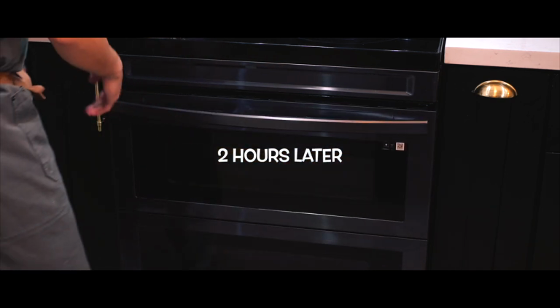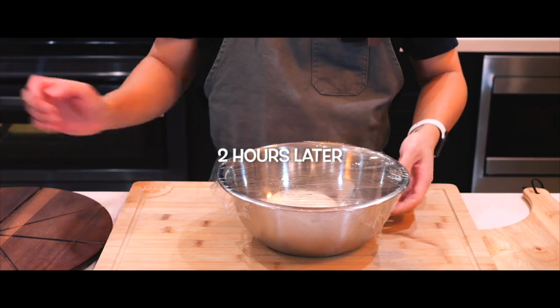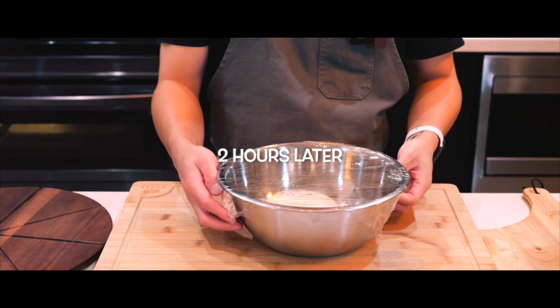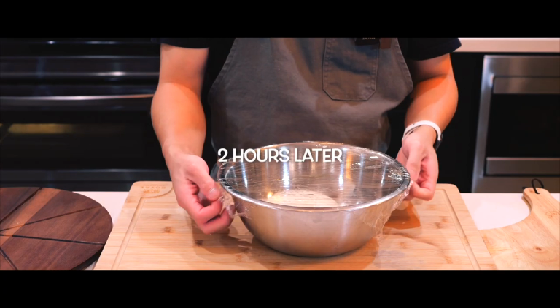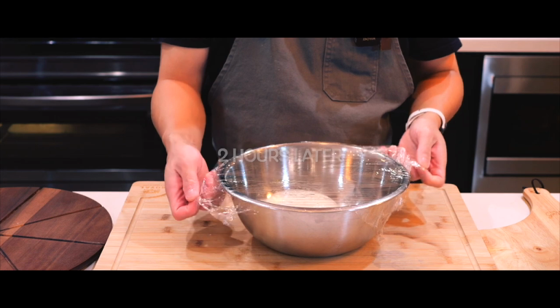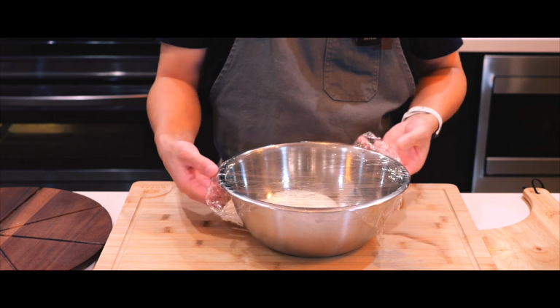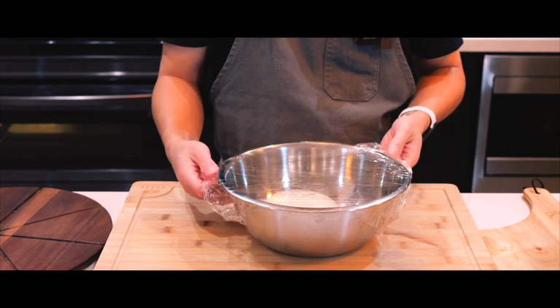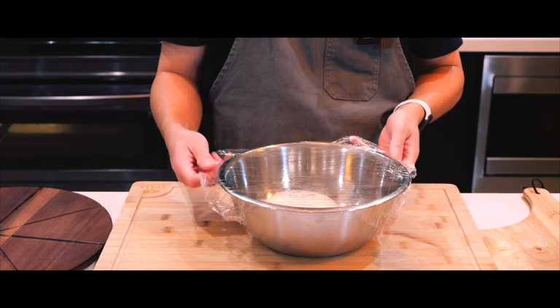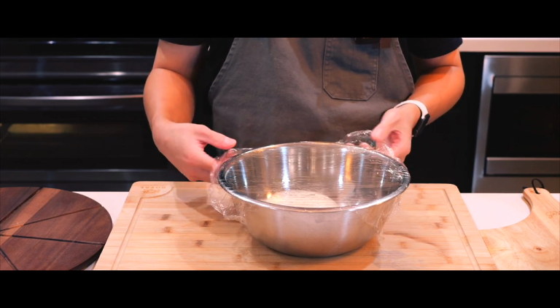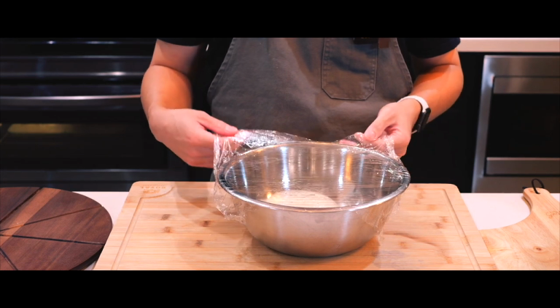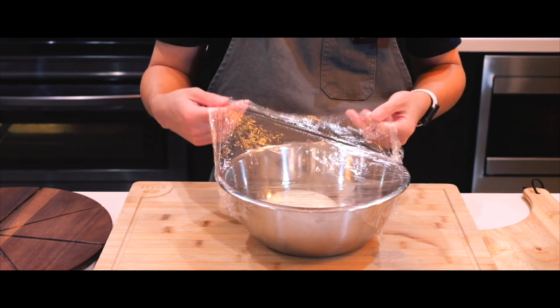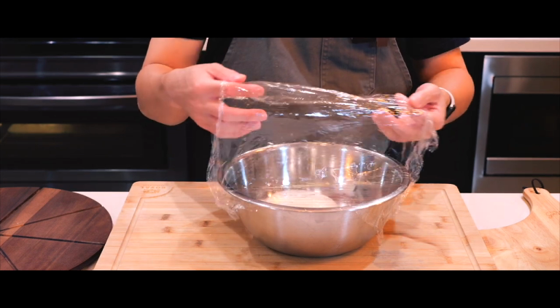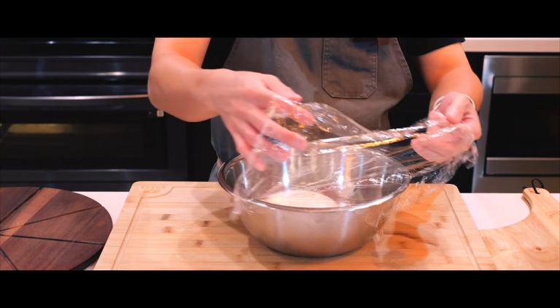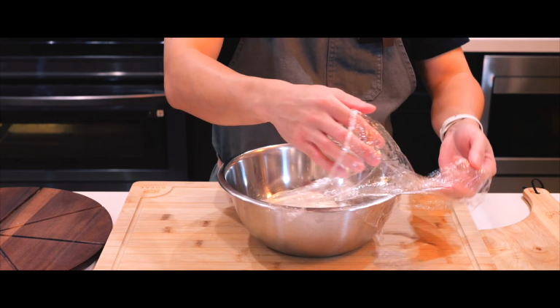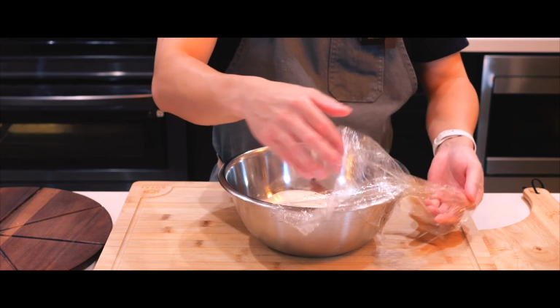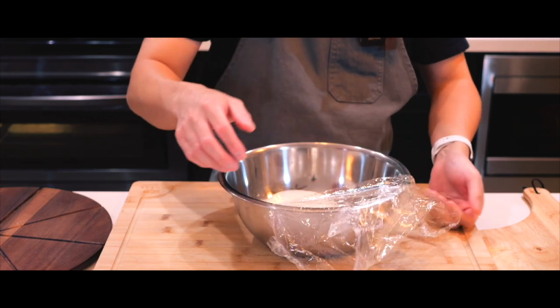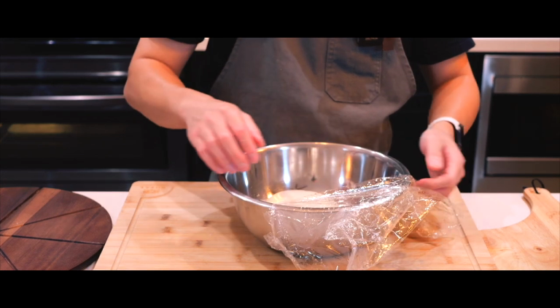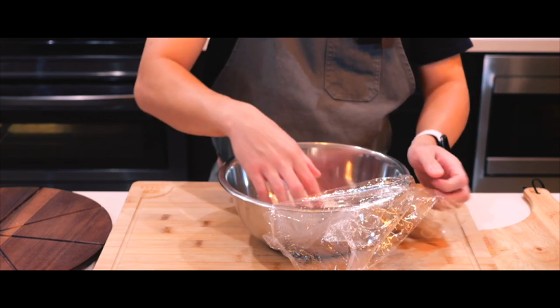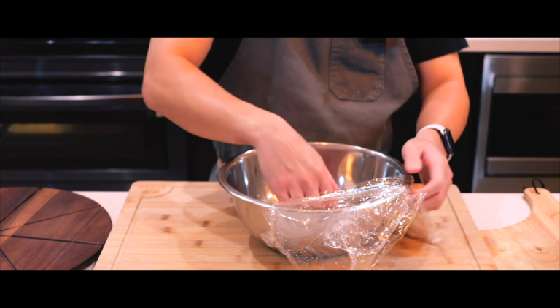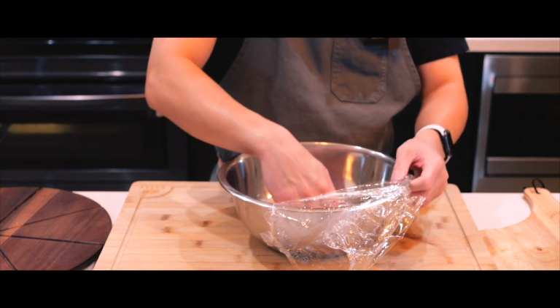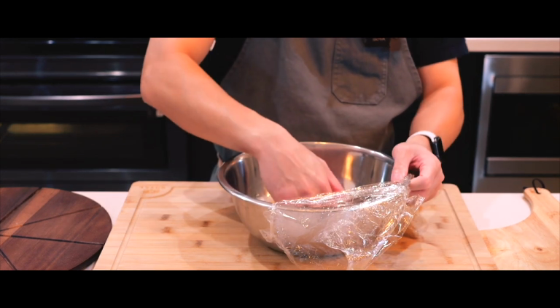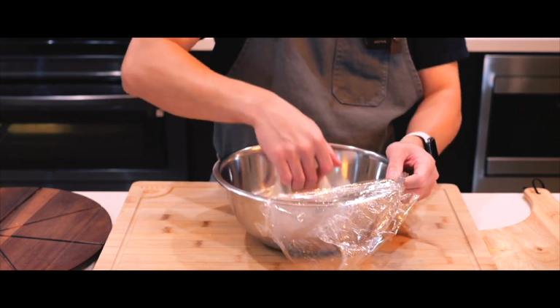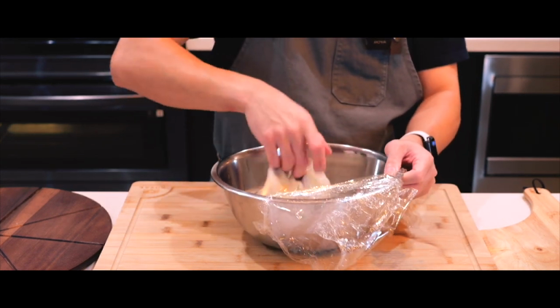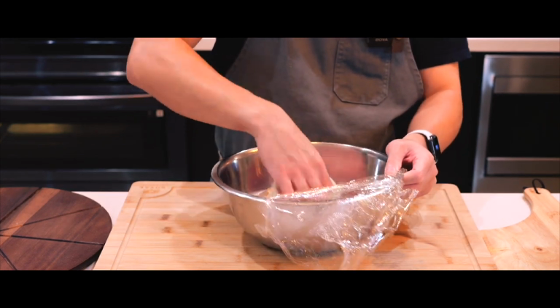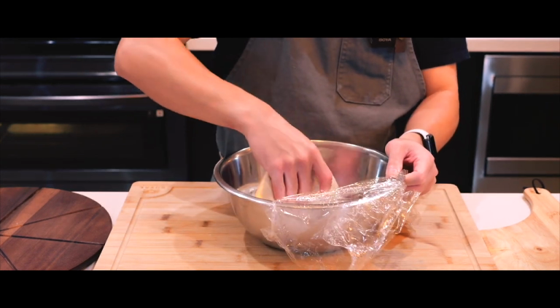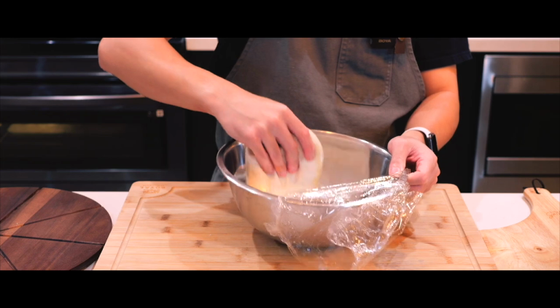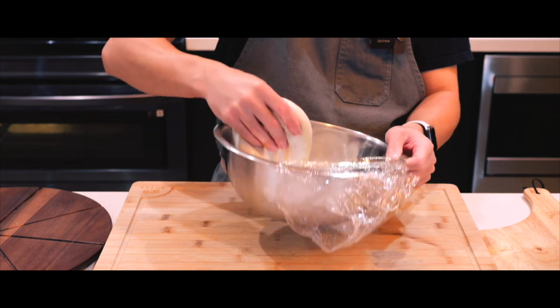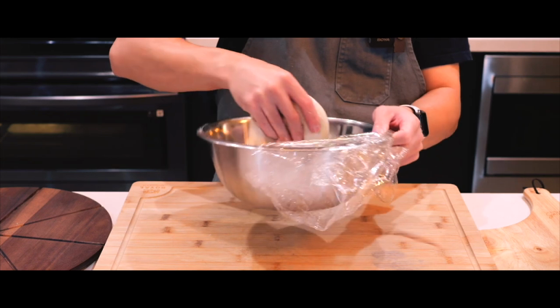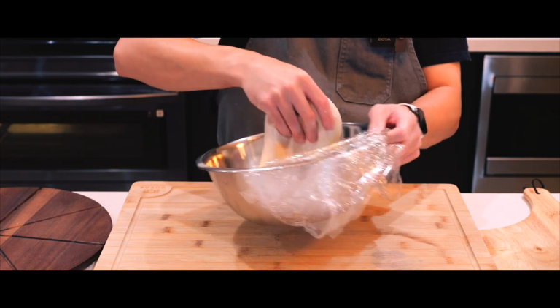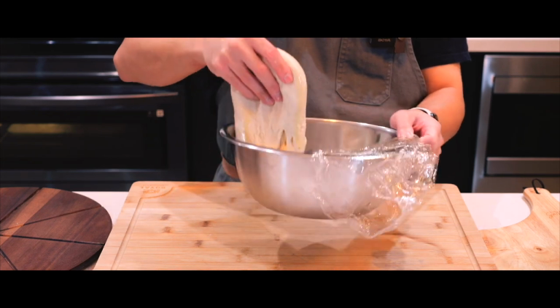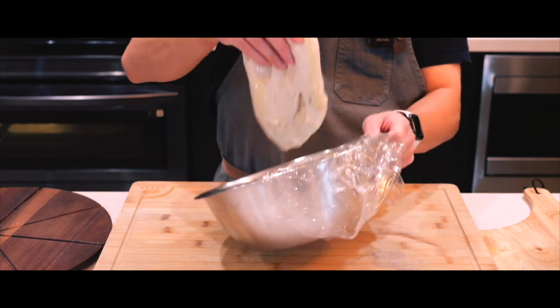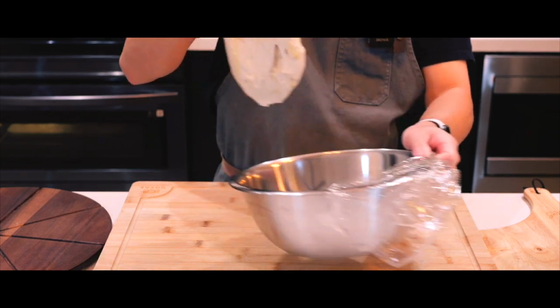Now it's time for the second and final rise — back into the microwave they go for another two hours. This has definitely doubled in size. It's so soft!